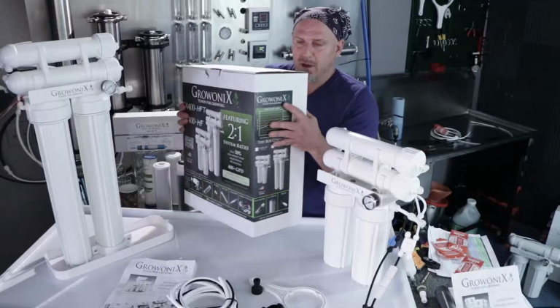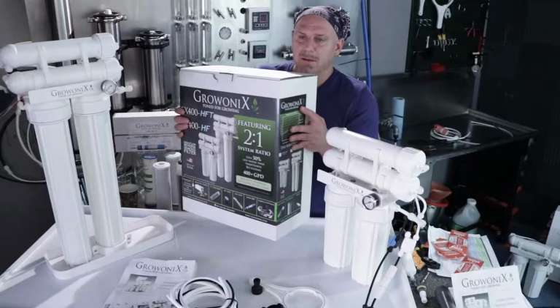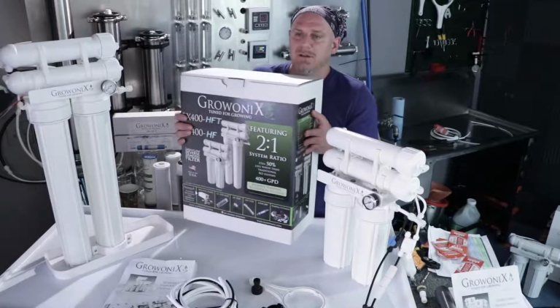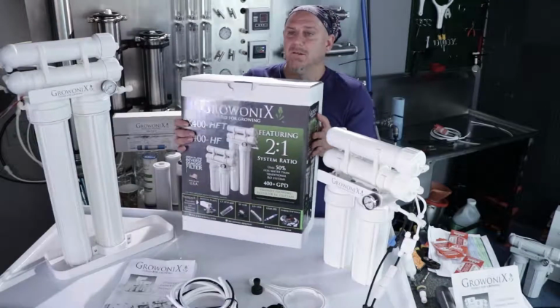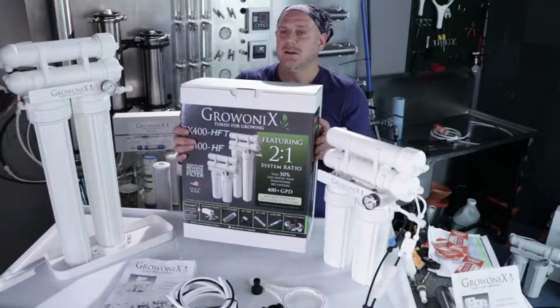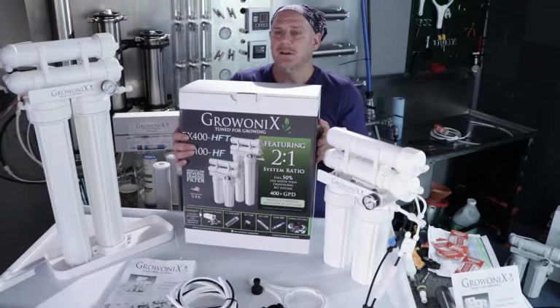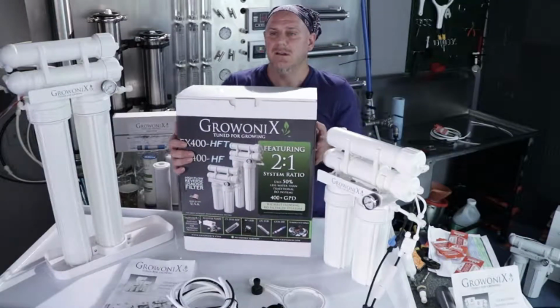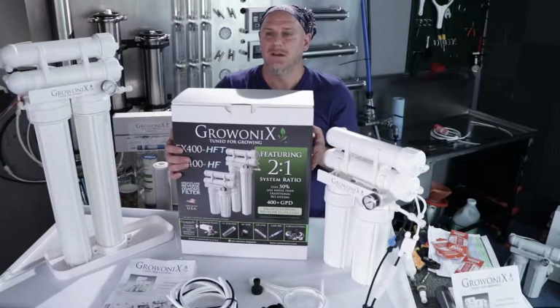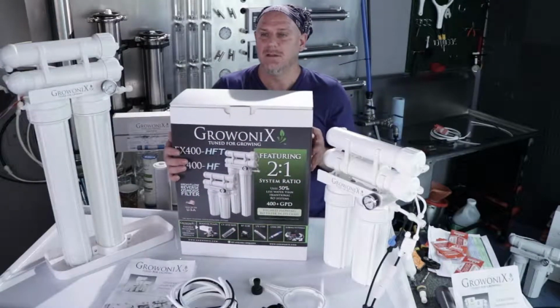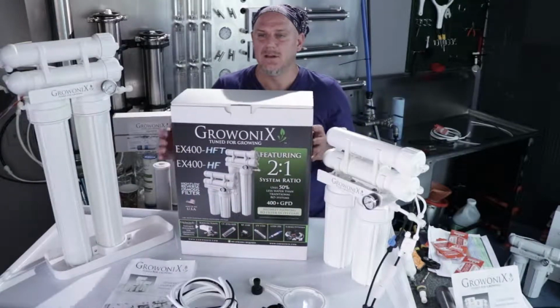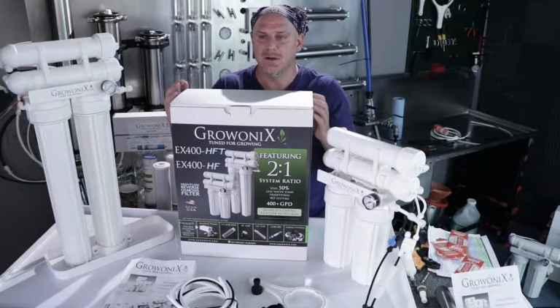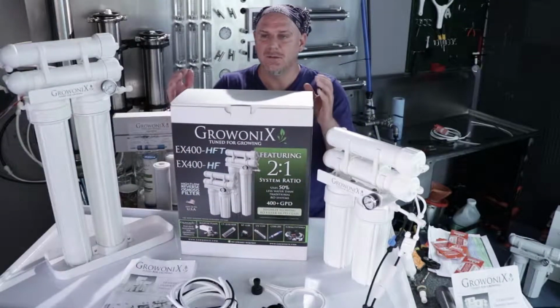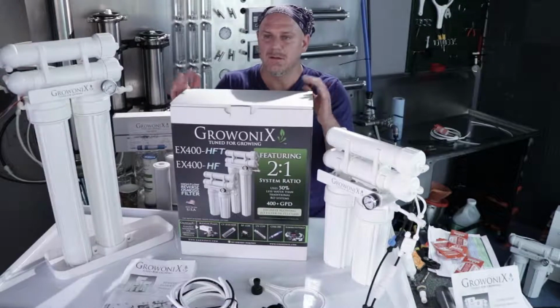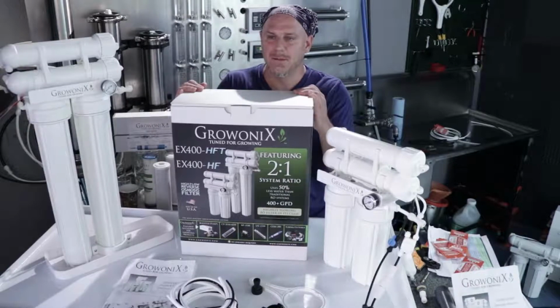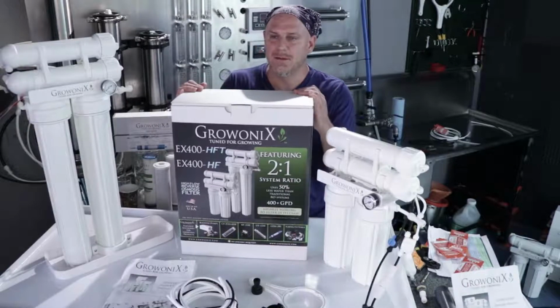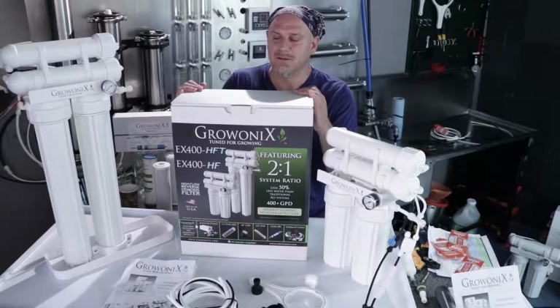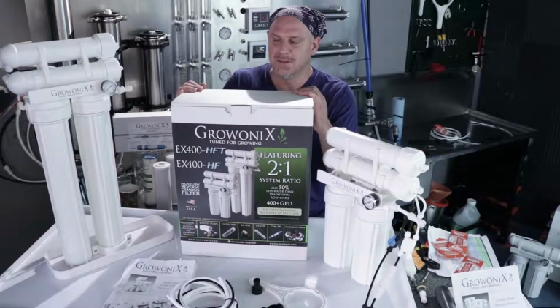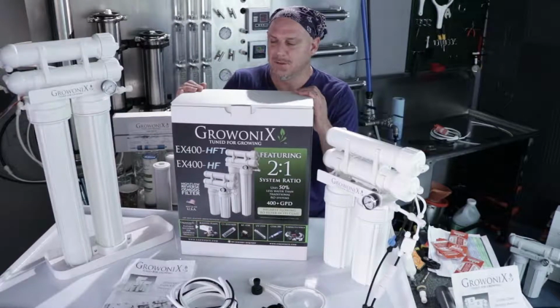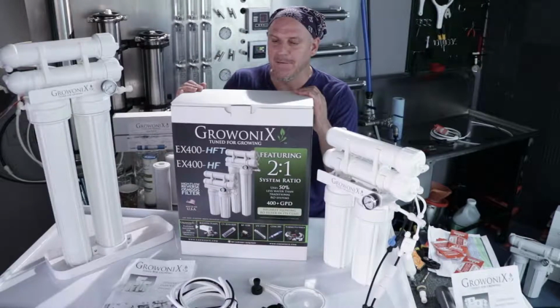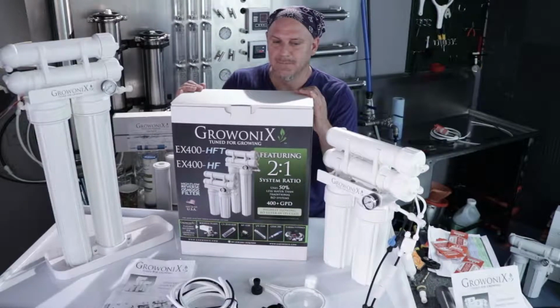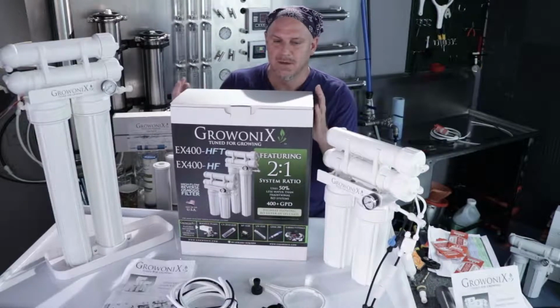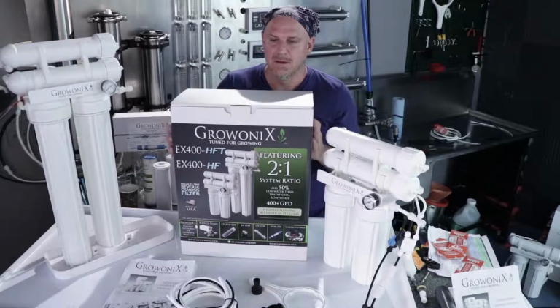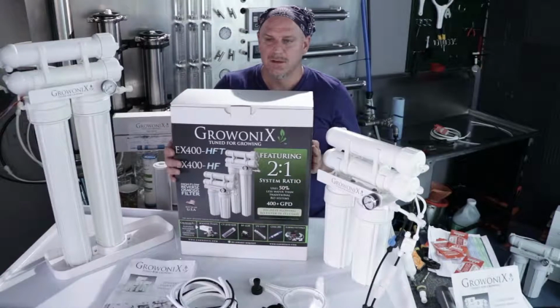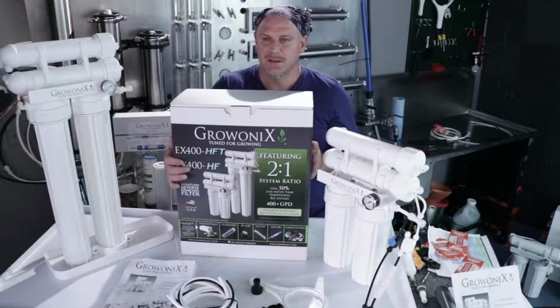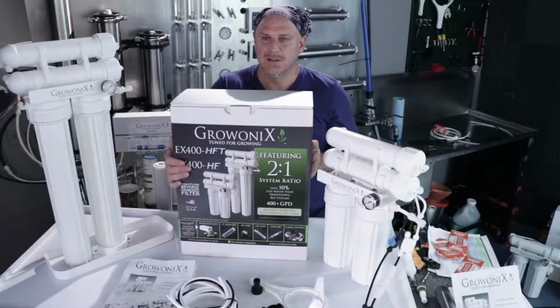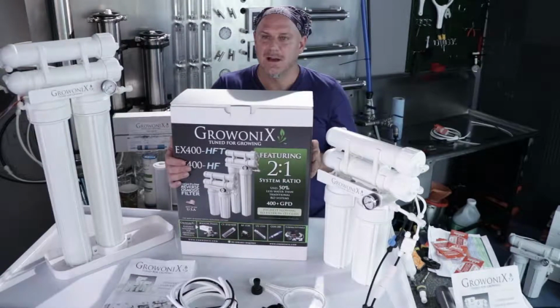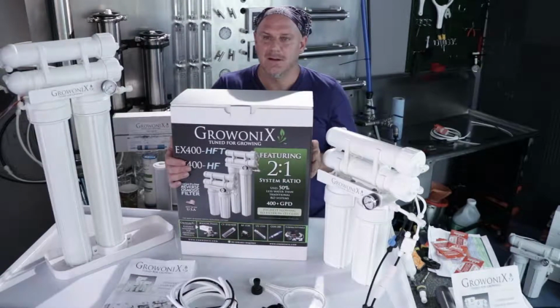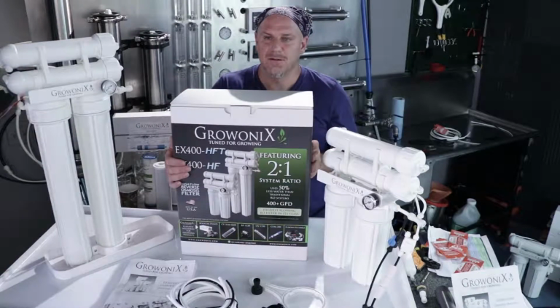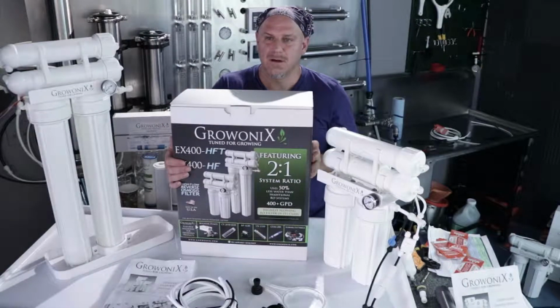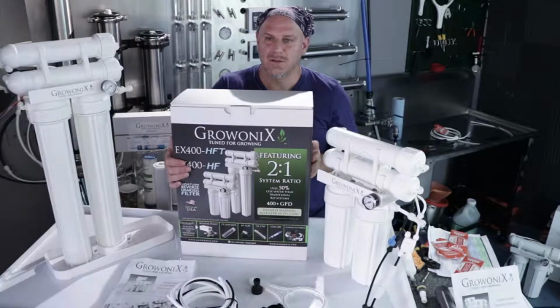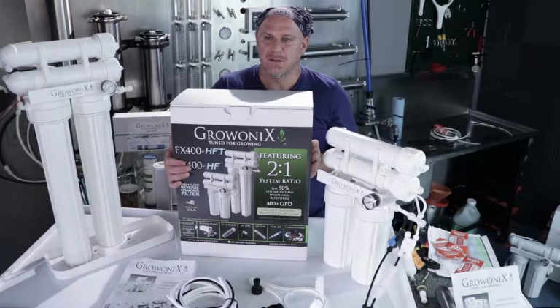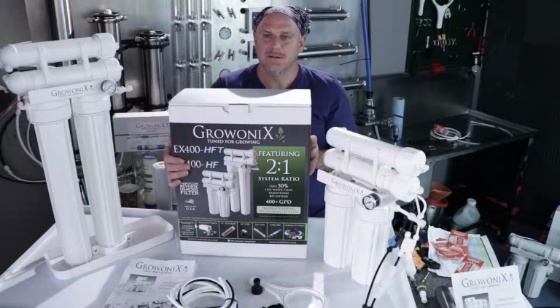Maybe you'll need a bigger one, maybe you'll need a smaller one, maybe this will fit just right. So let's show you what's in the box.